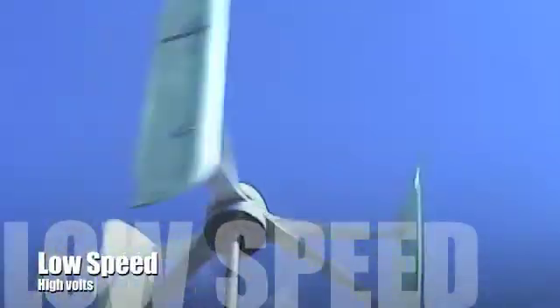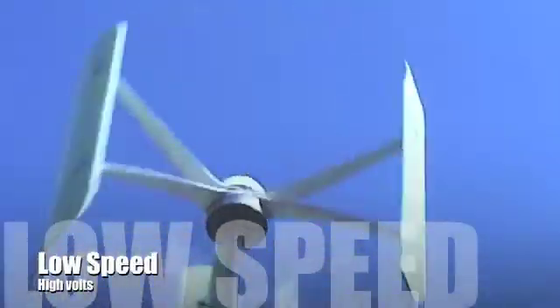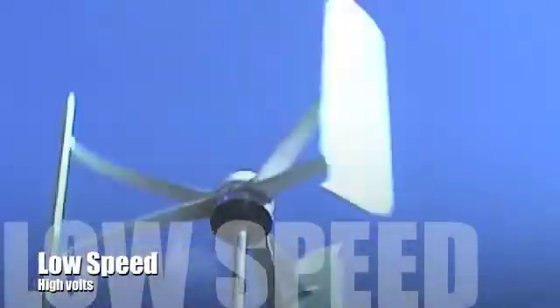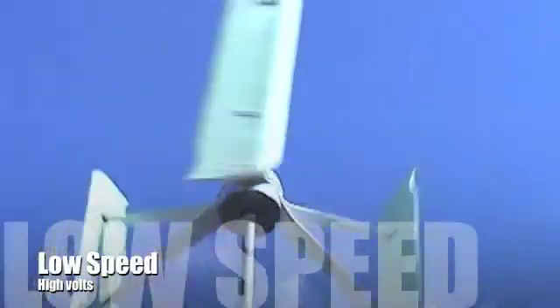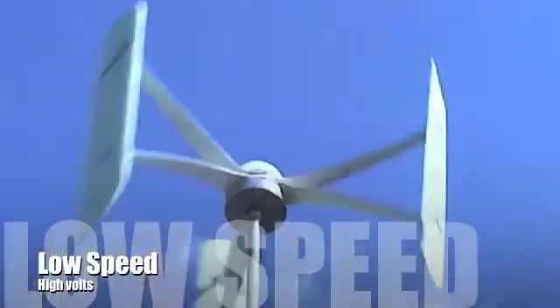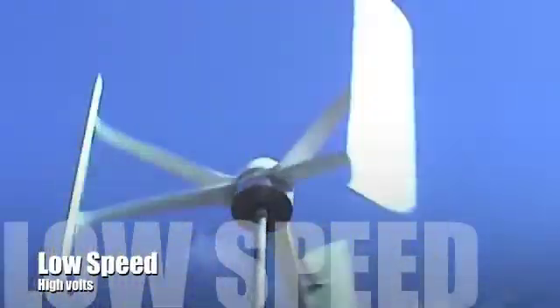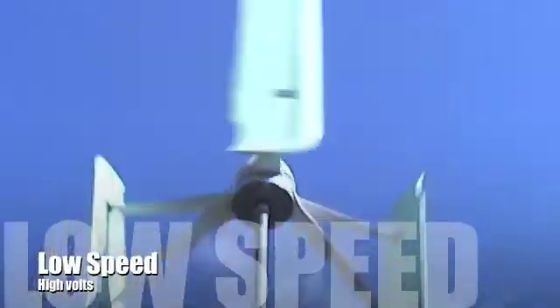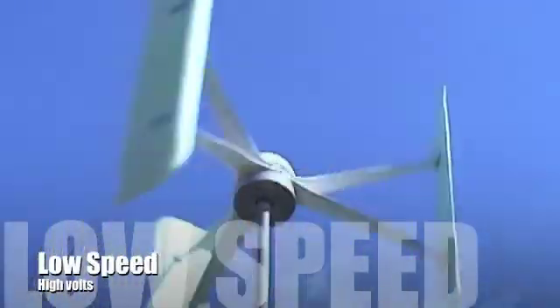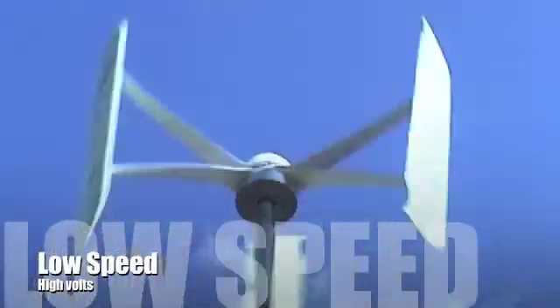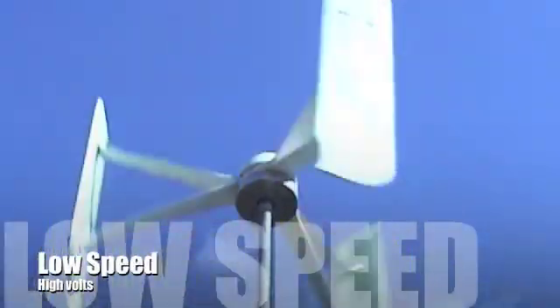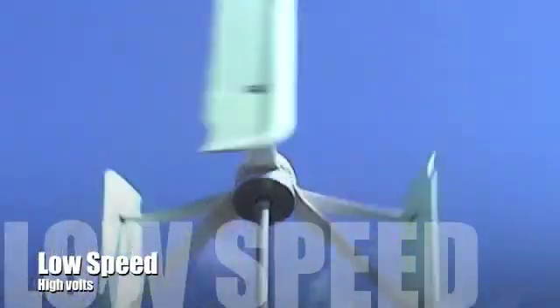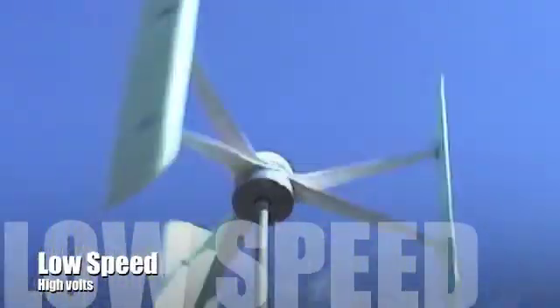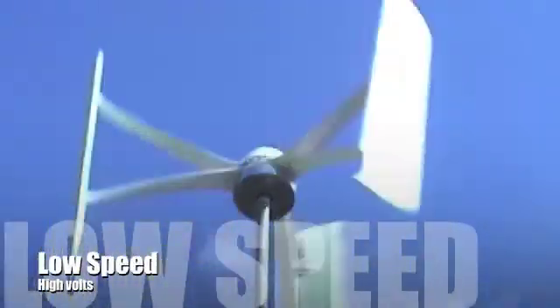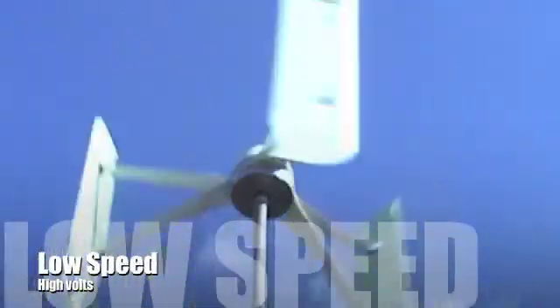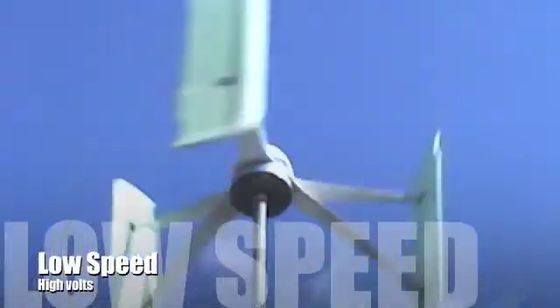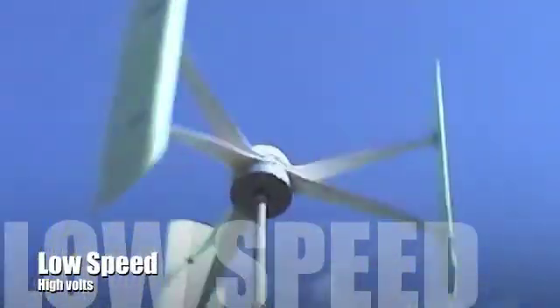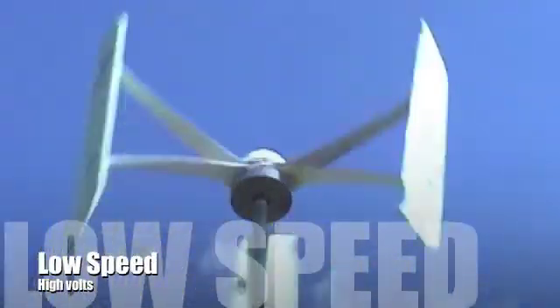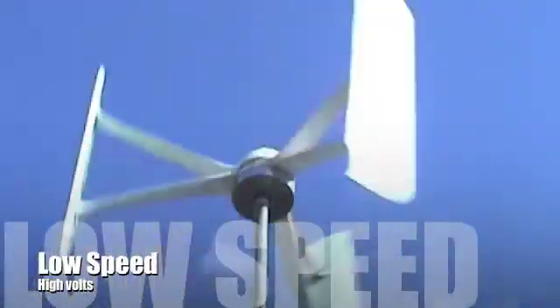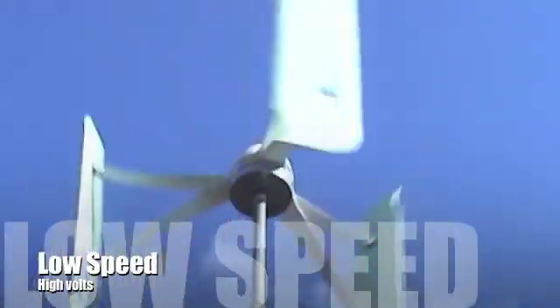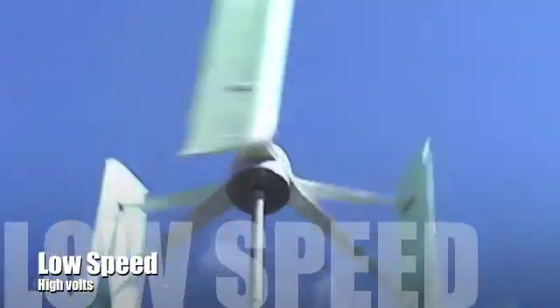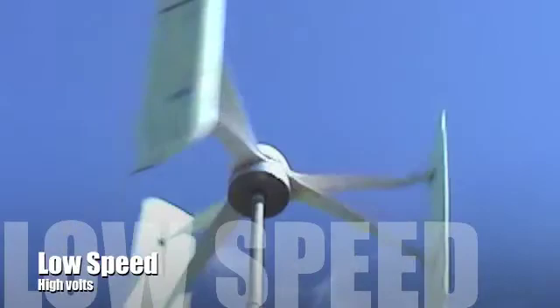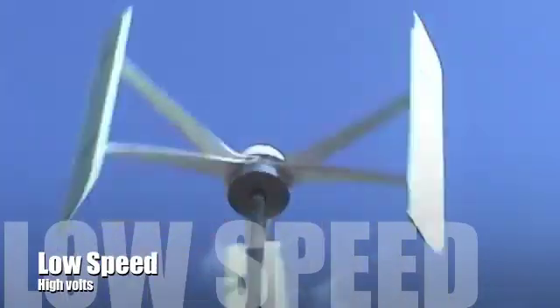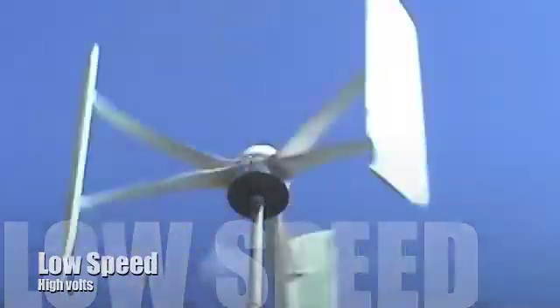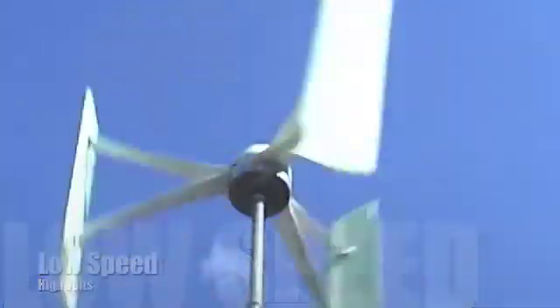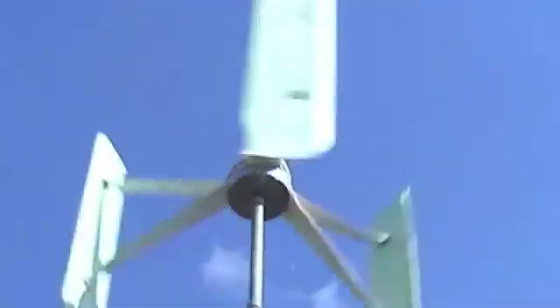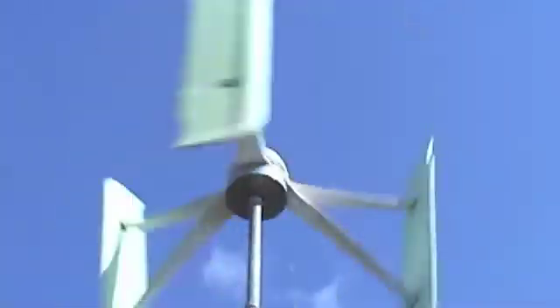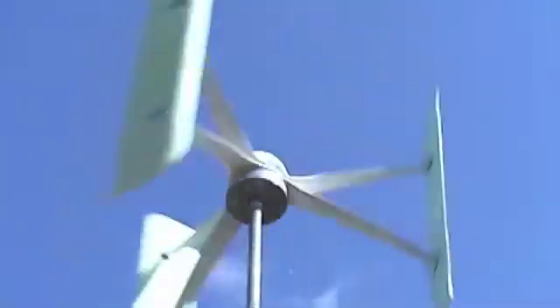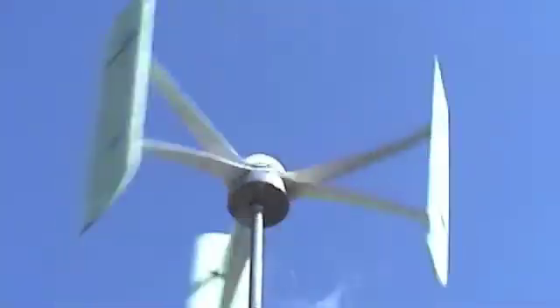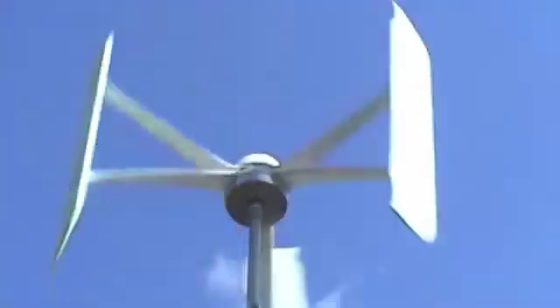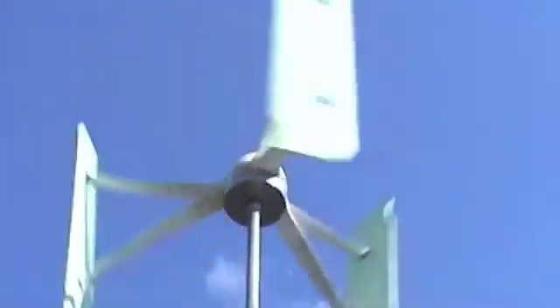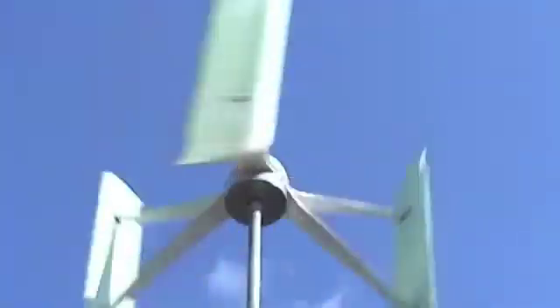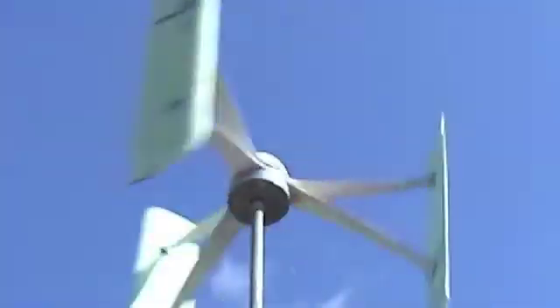So that's dumping into the GTI, 16 to 20 volts.